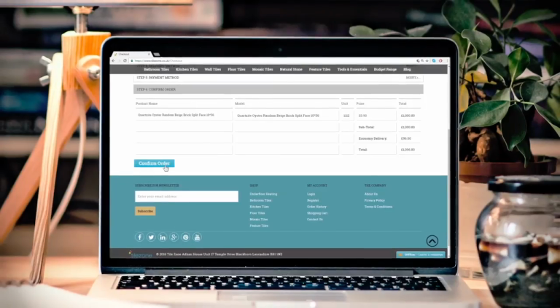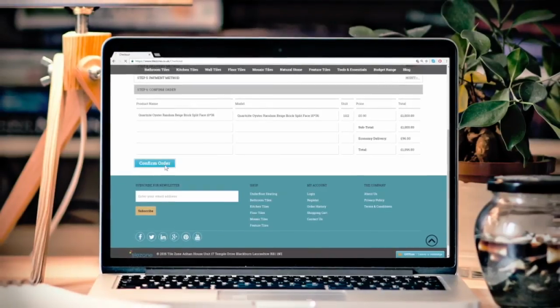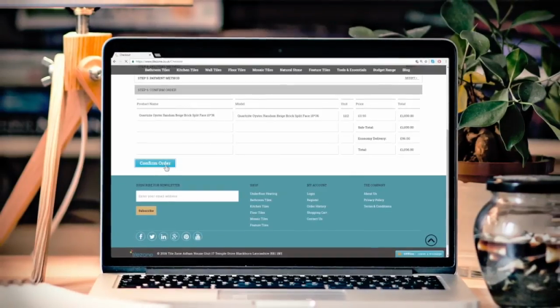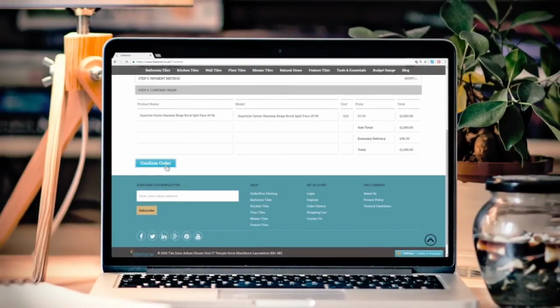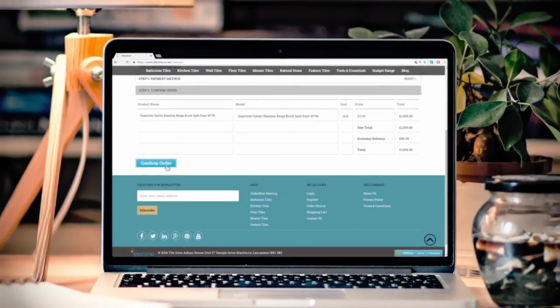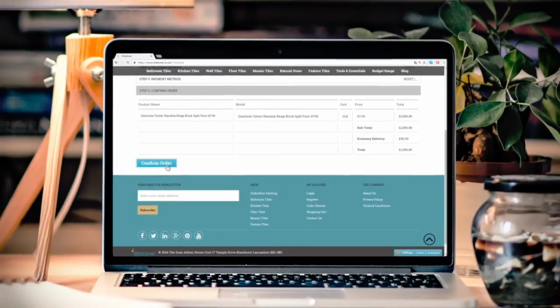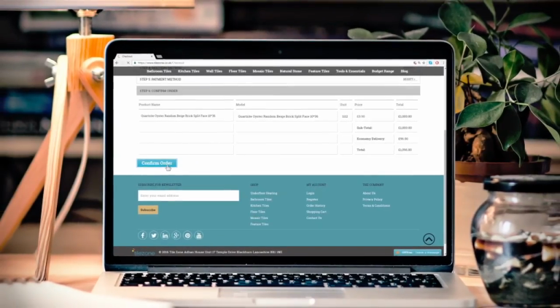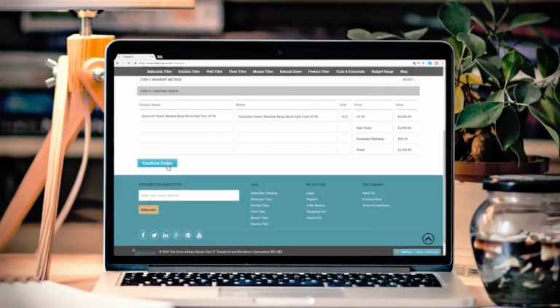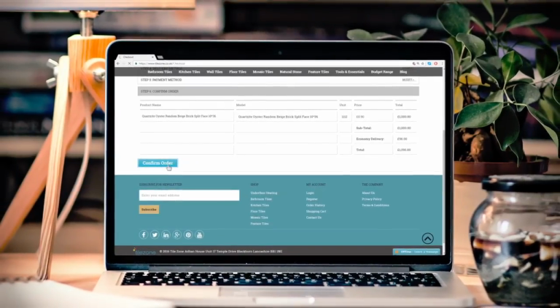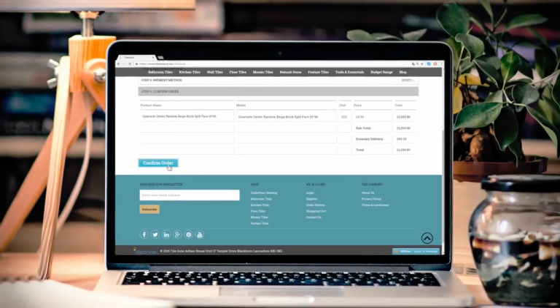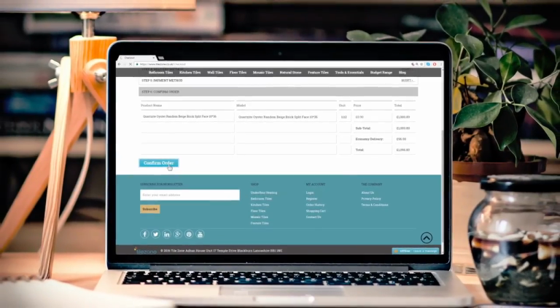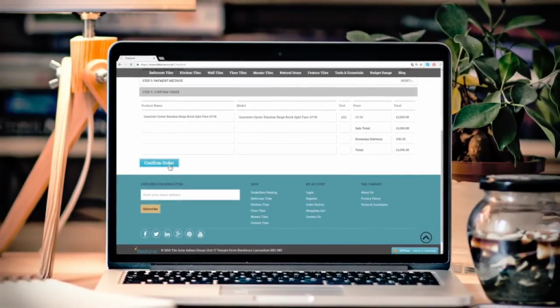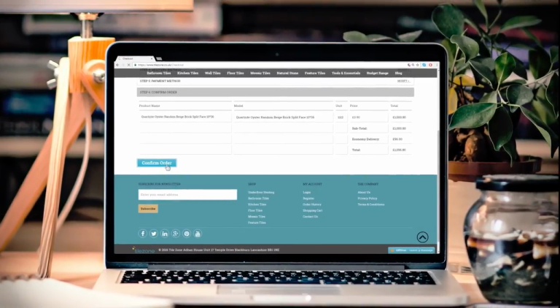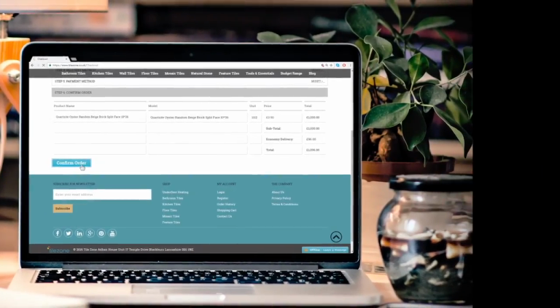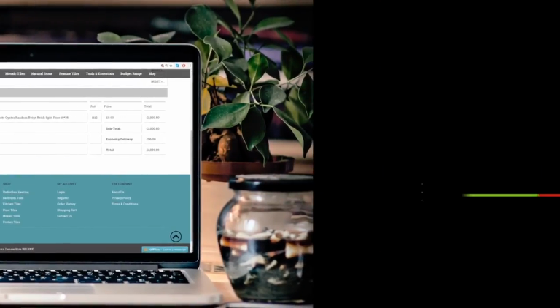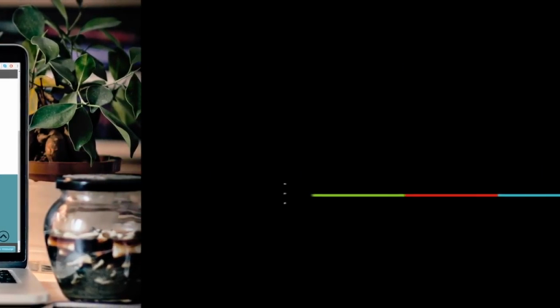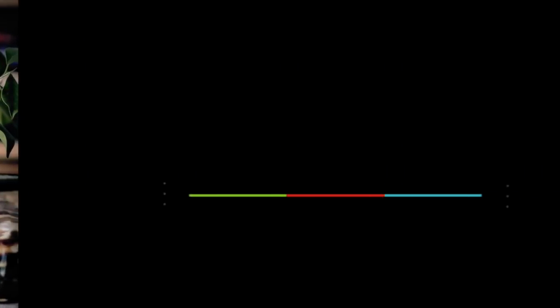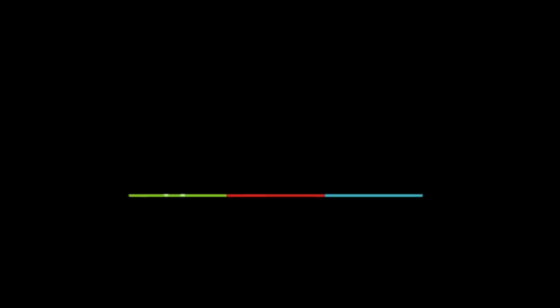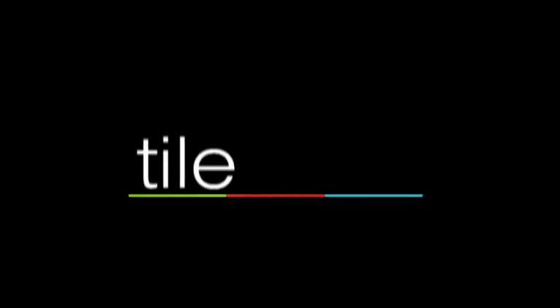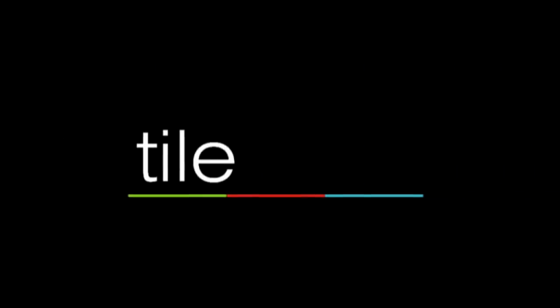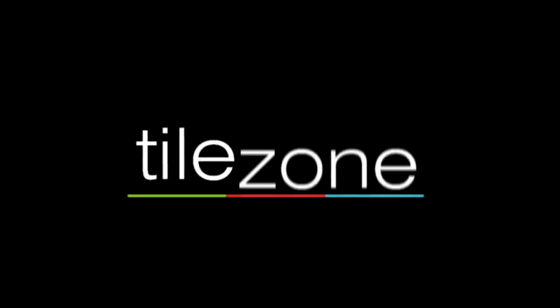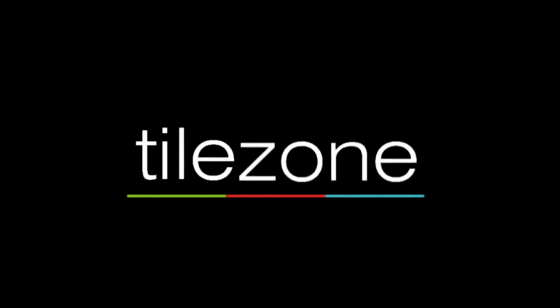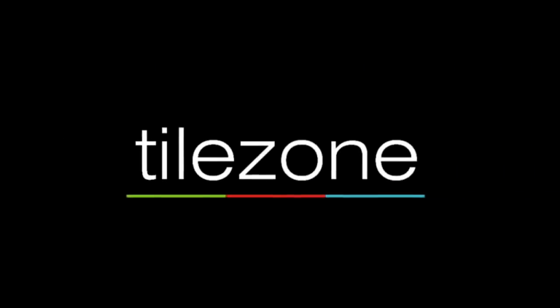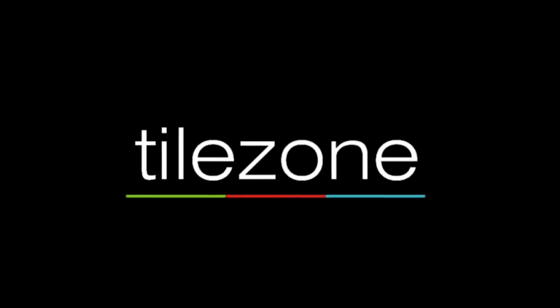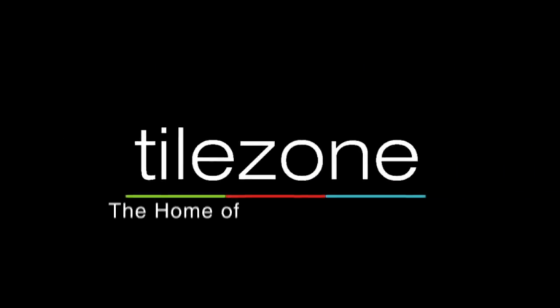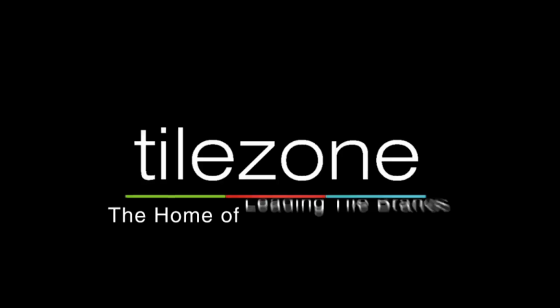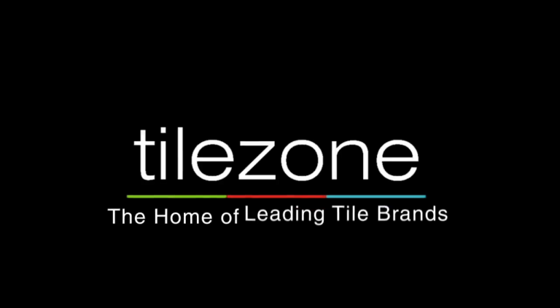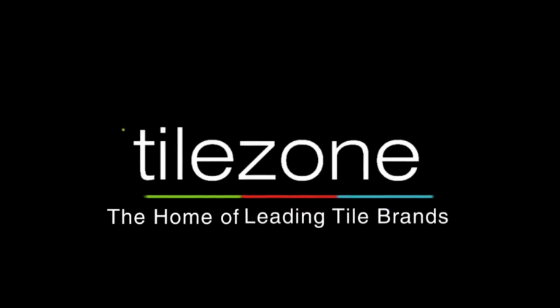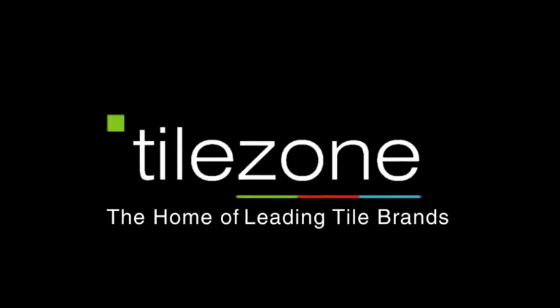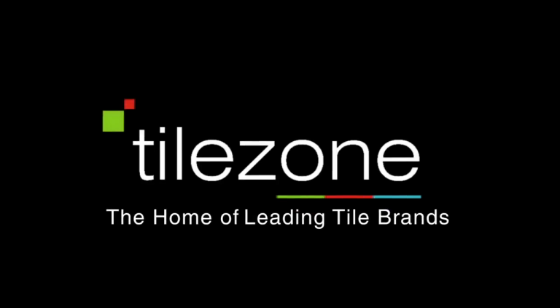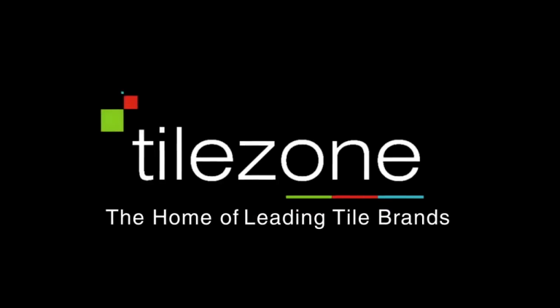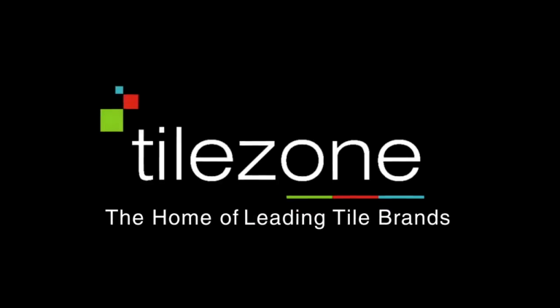Now sit back and relax. Your tiles will be with you soon. TileZone — the home of leading tile brands.